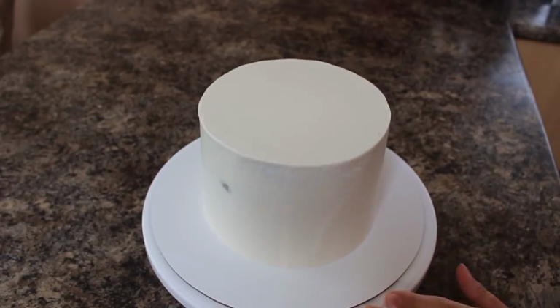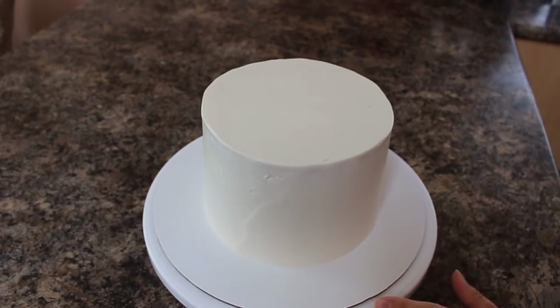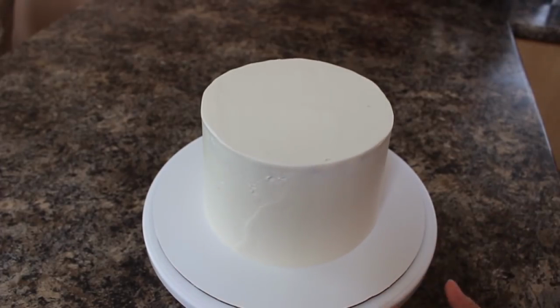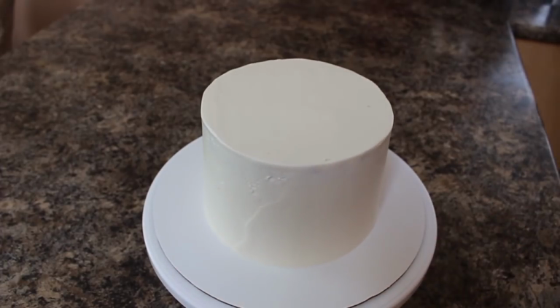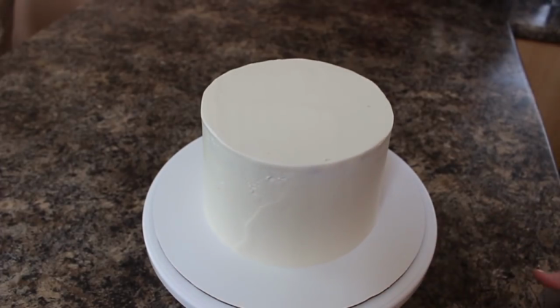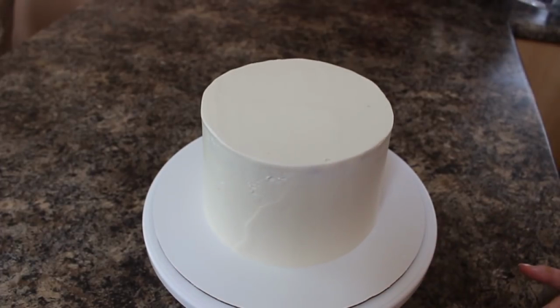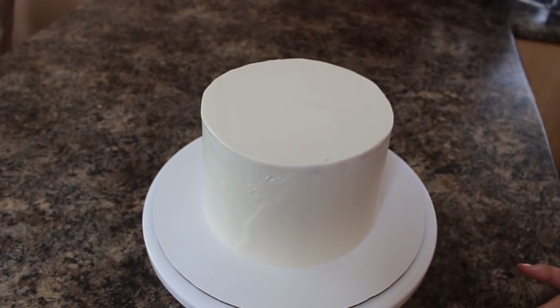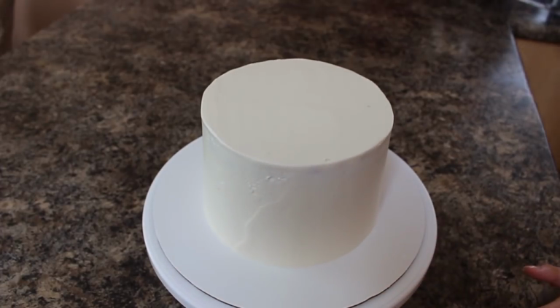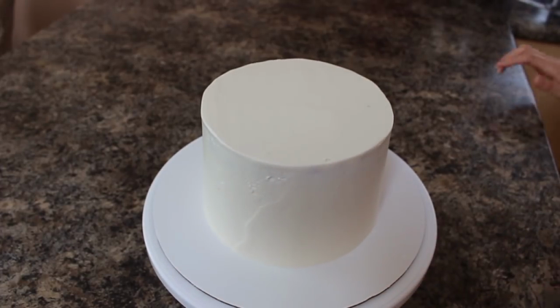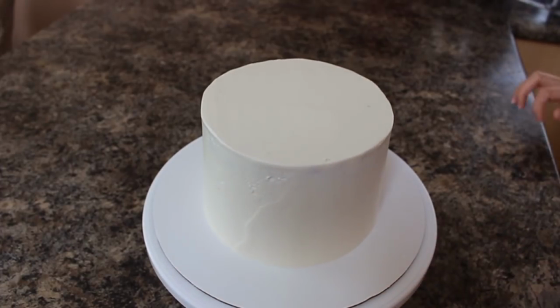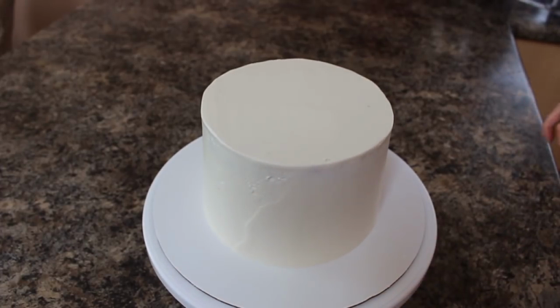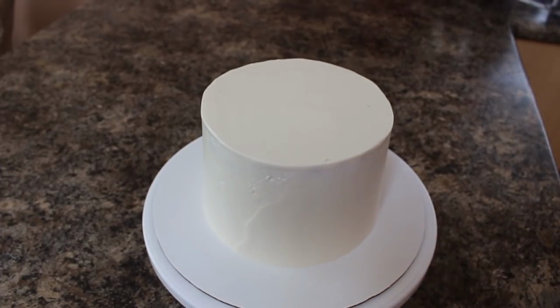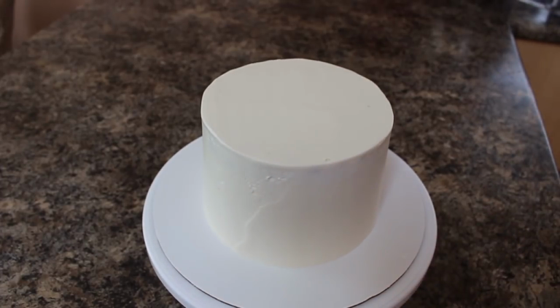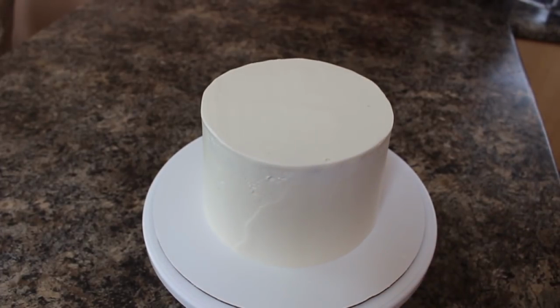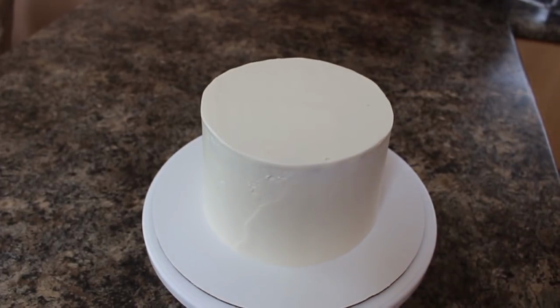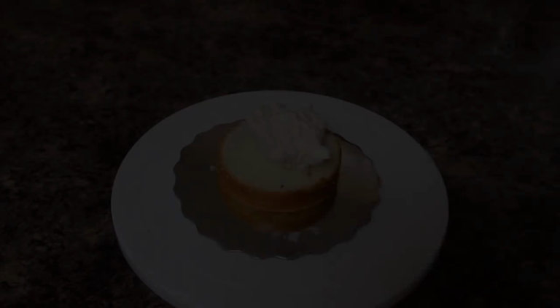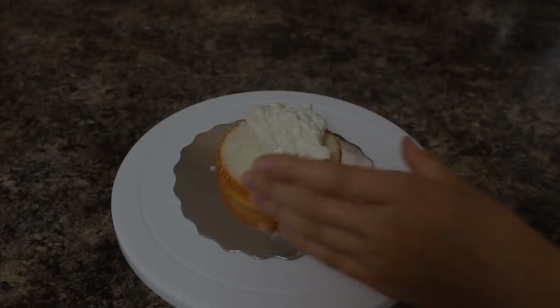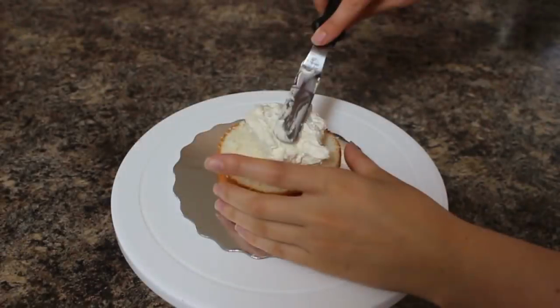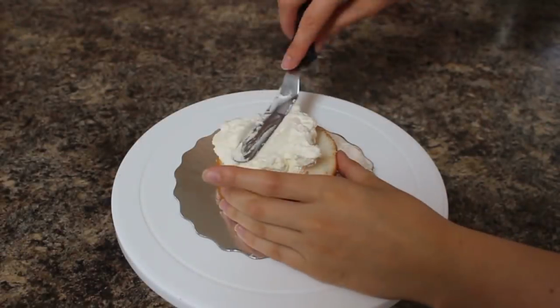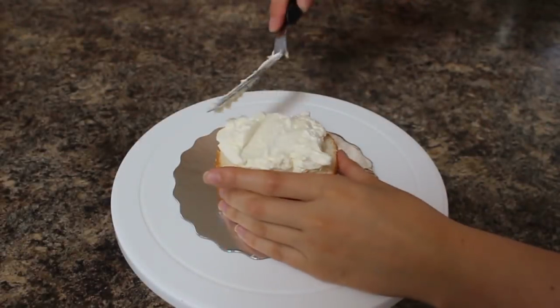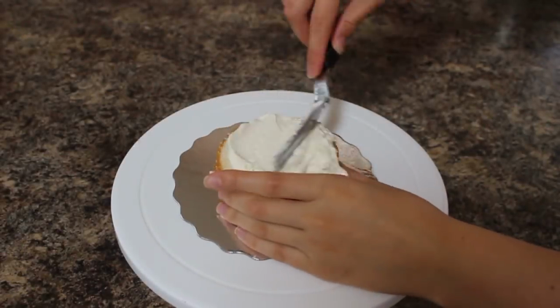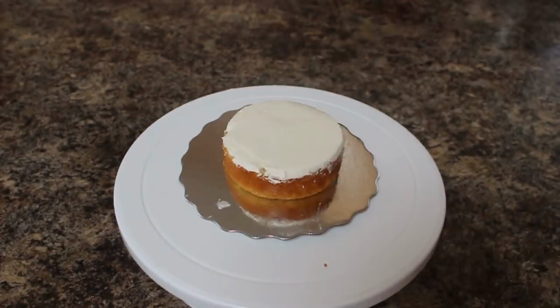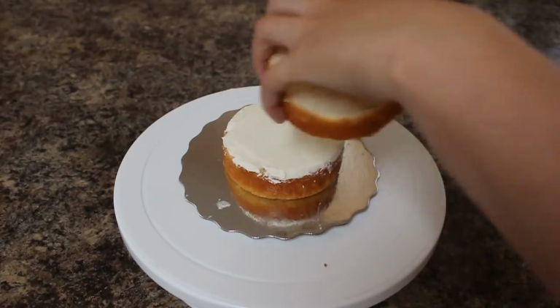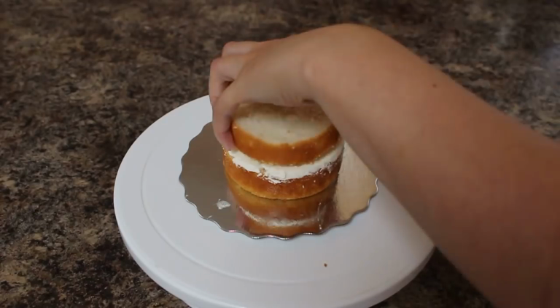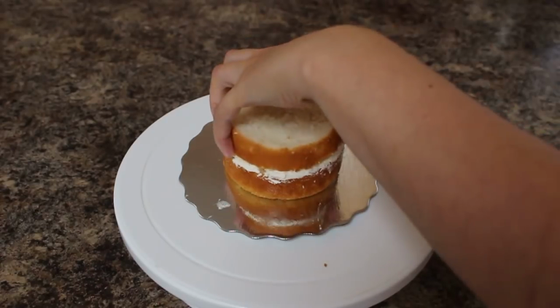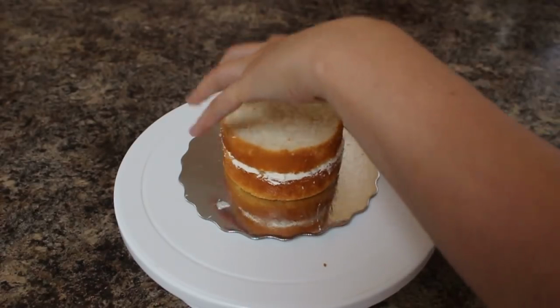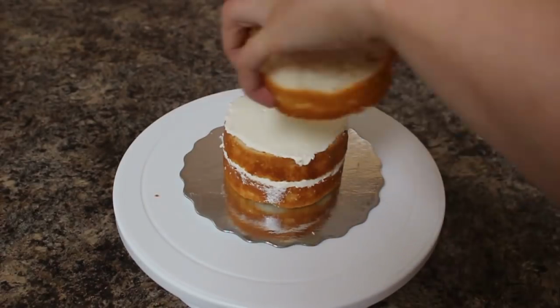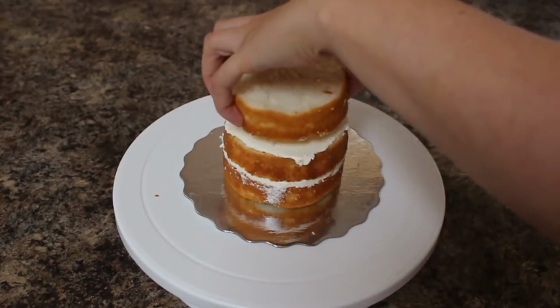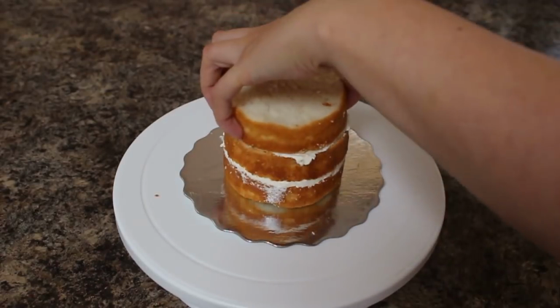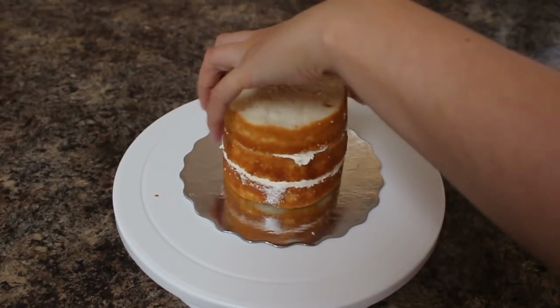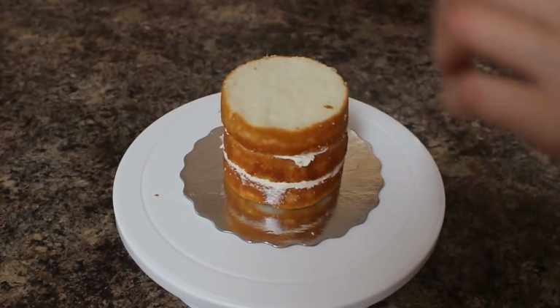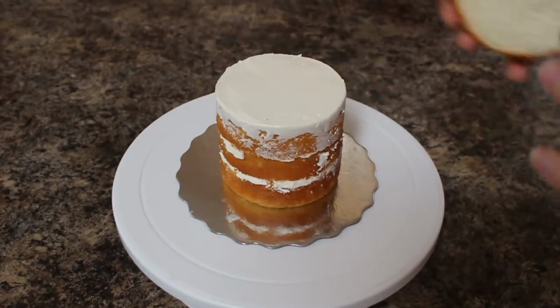My cake is going to have a four-inch tier, so I've already covered that in buttercream the exact same way I did my six-inch.